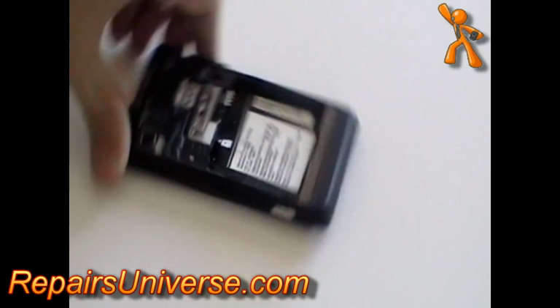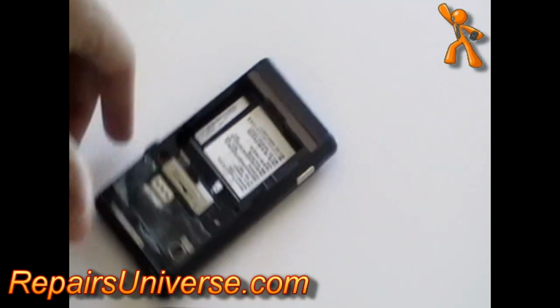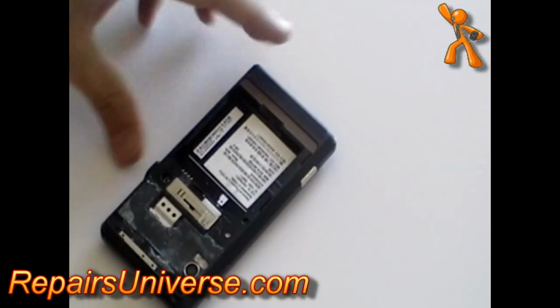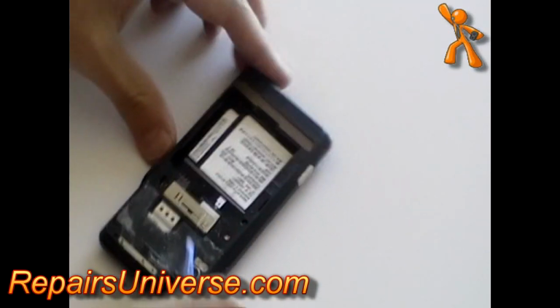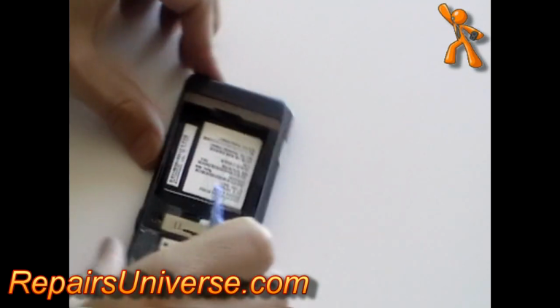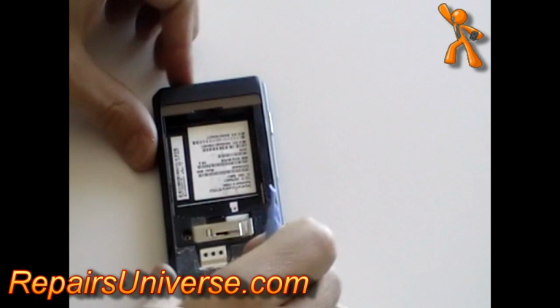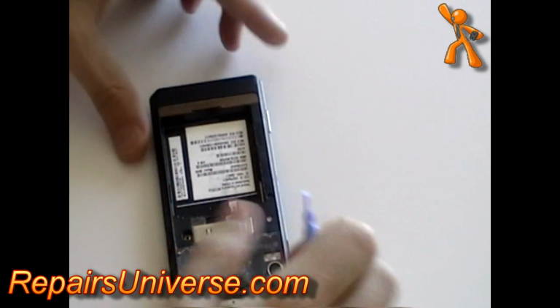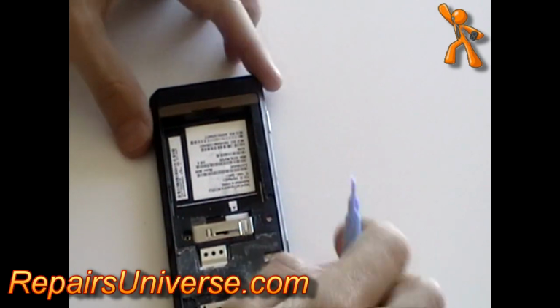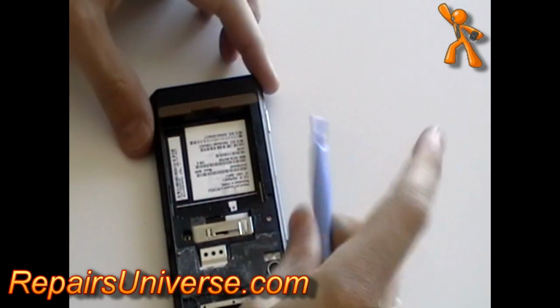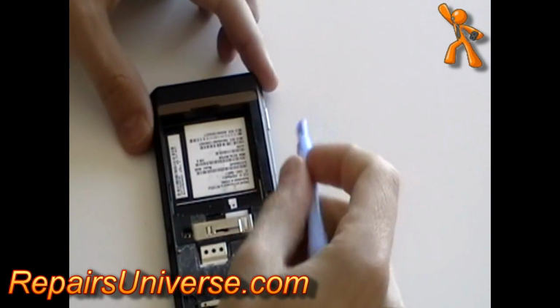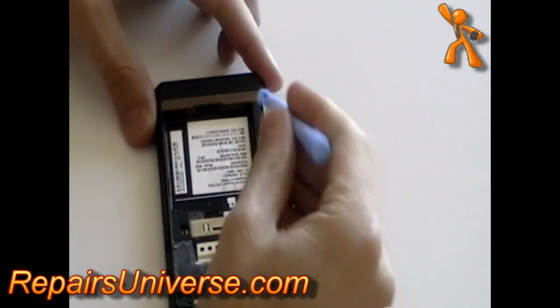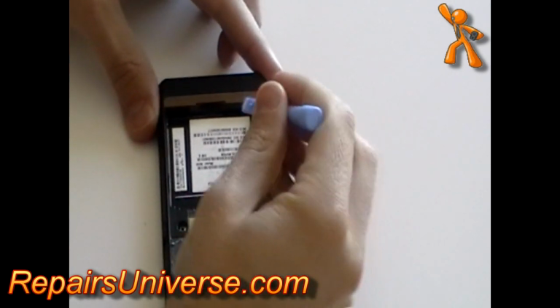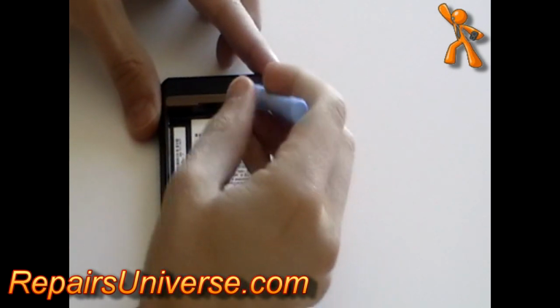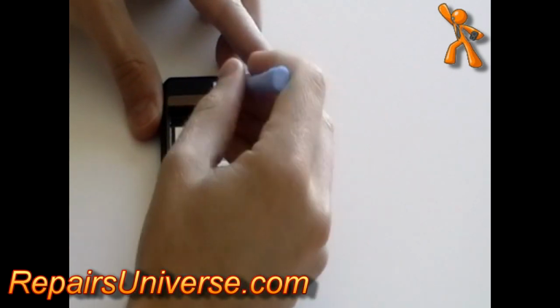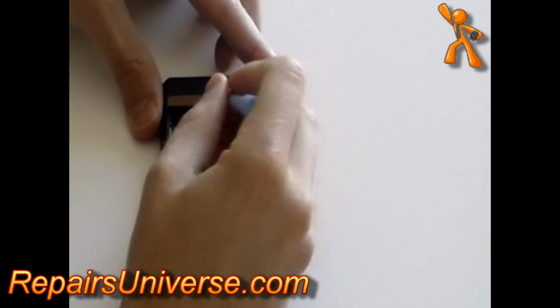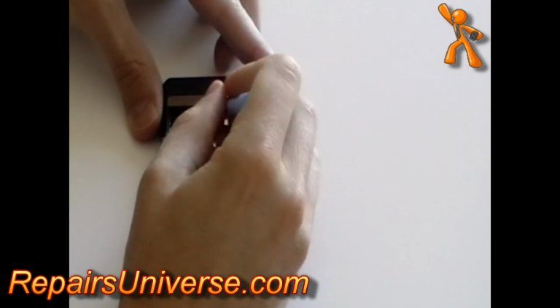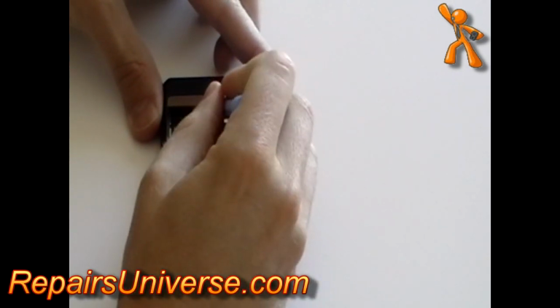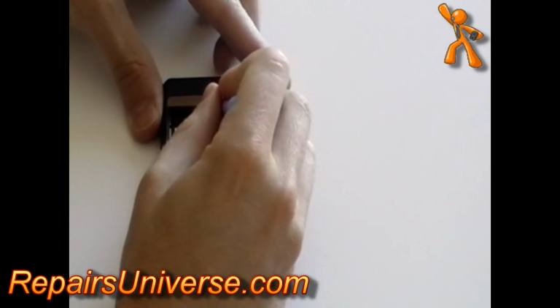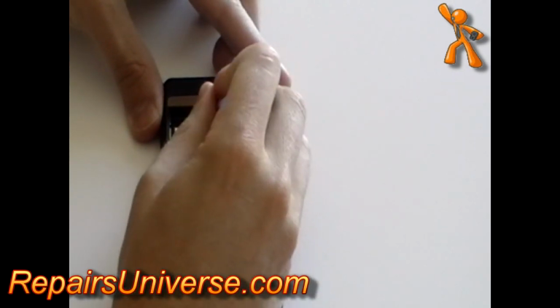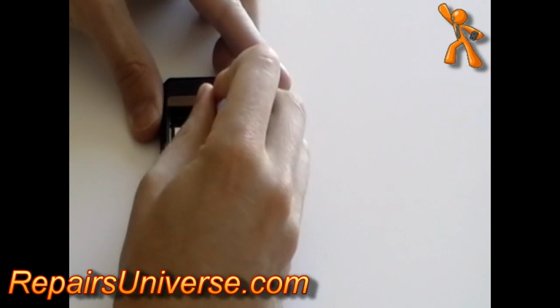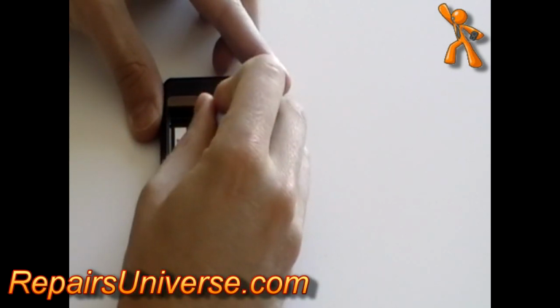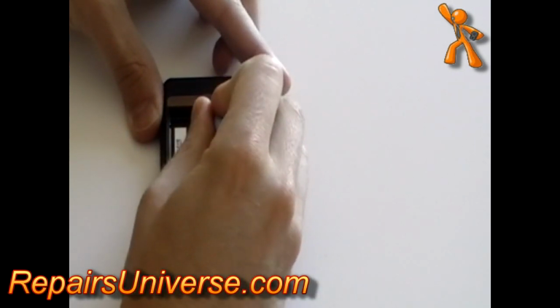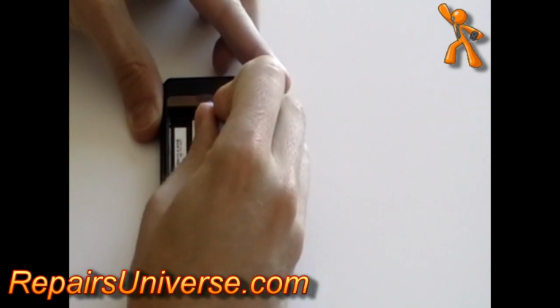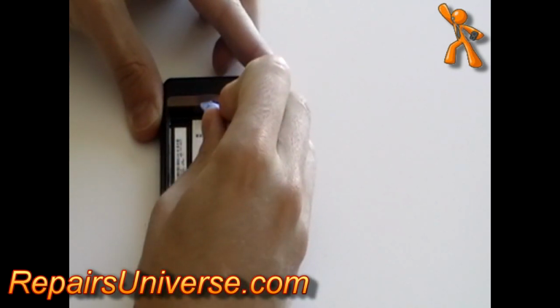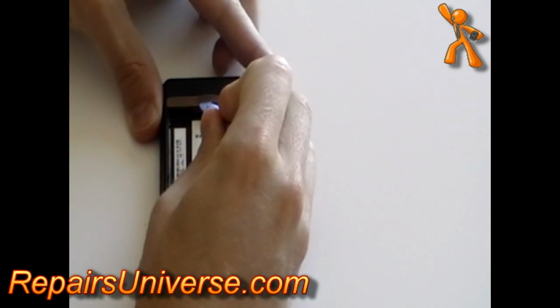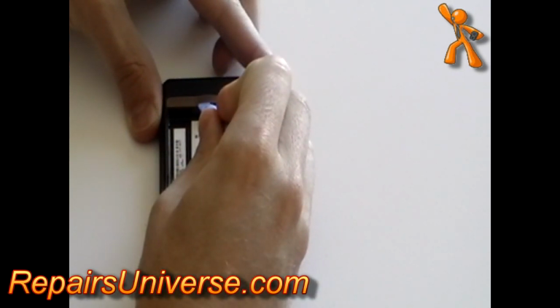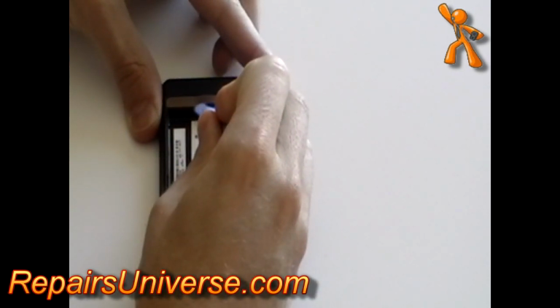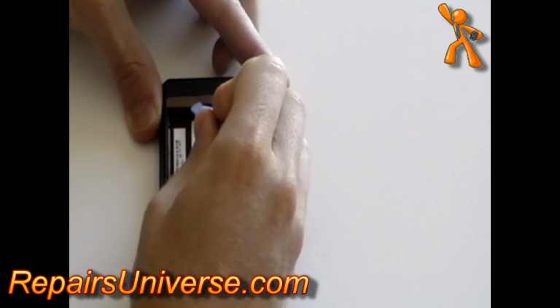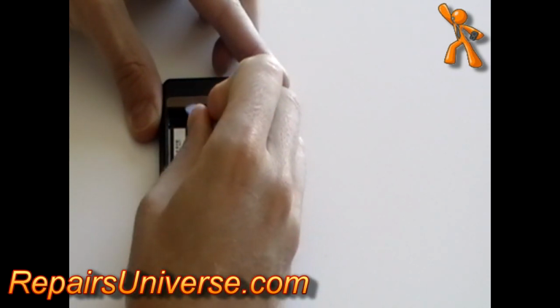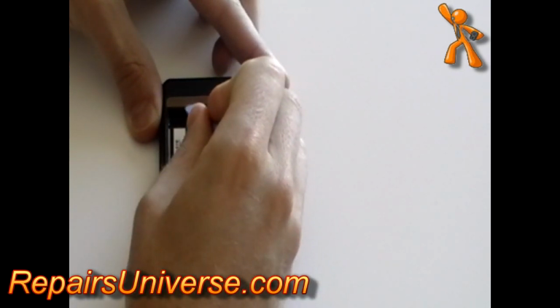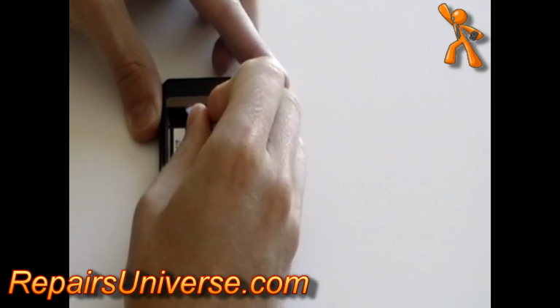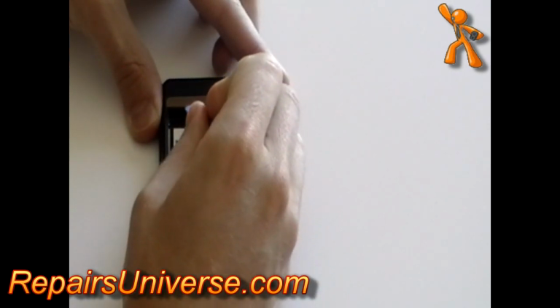Still using the safe pry tool, remove the copper ribbon from the bottom of the phone.